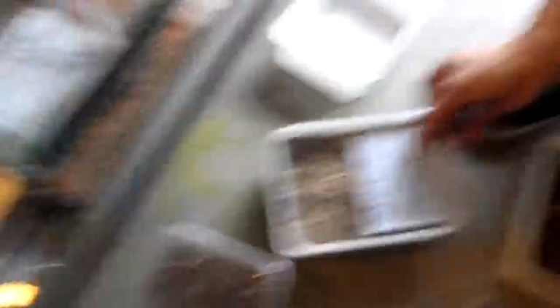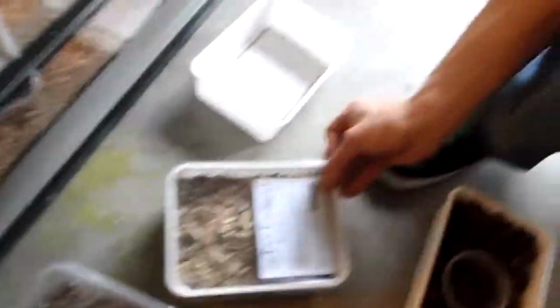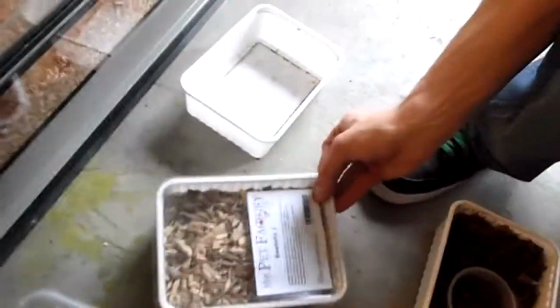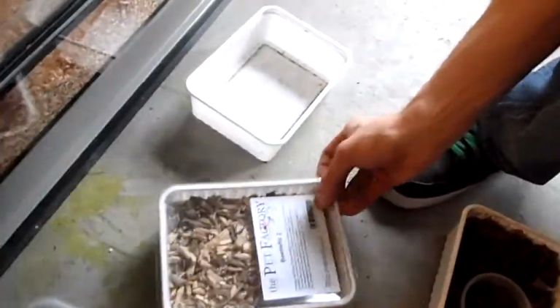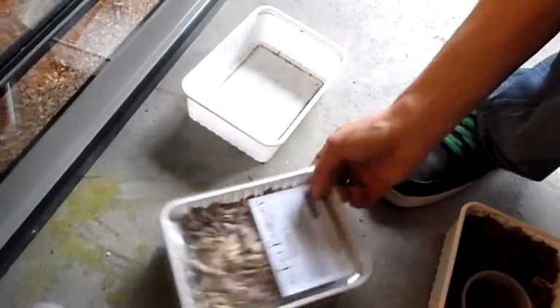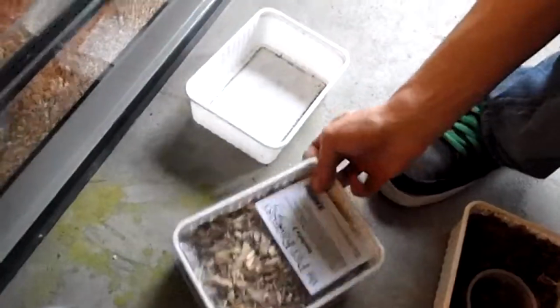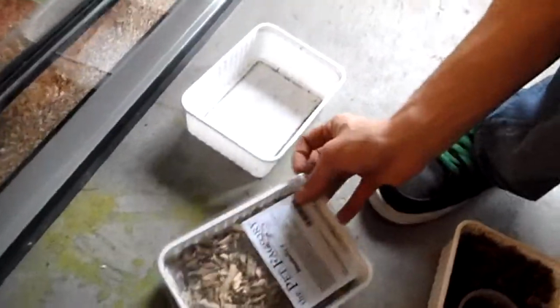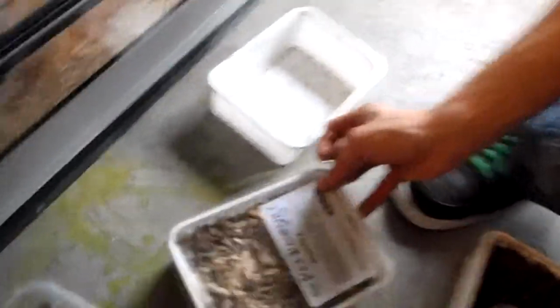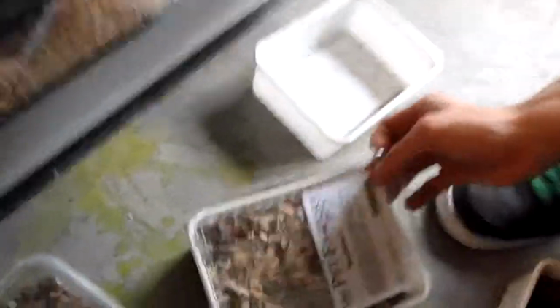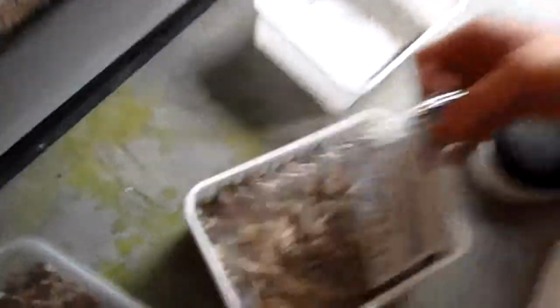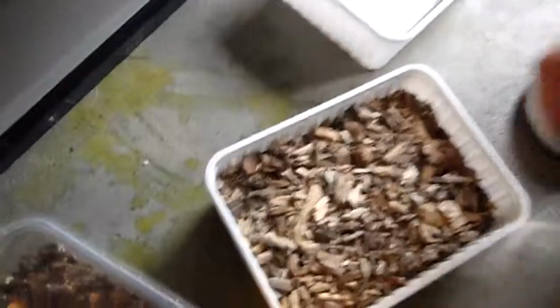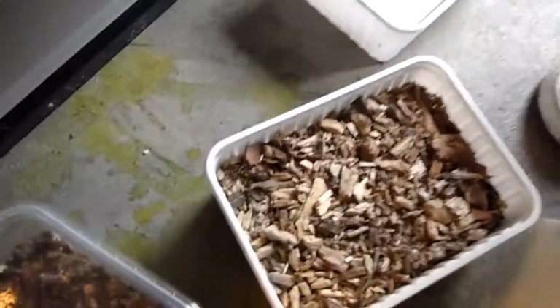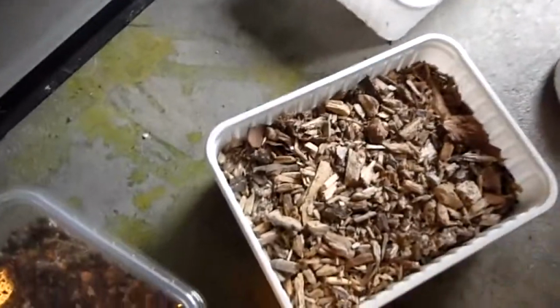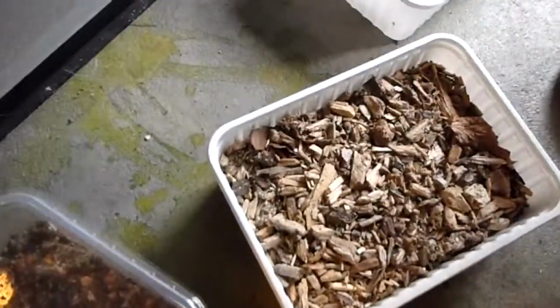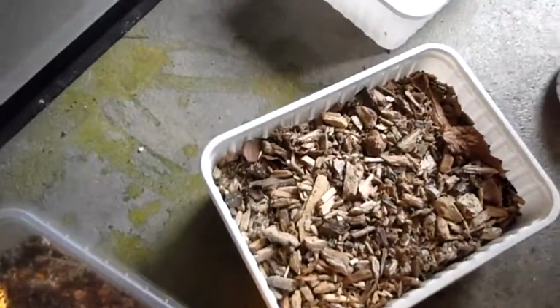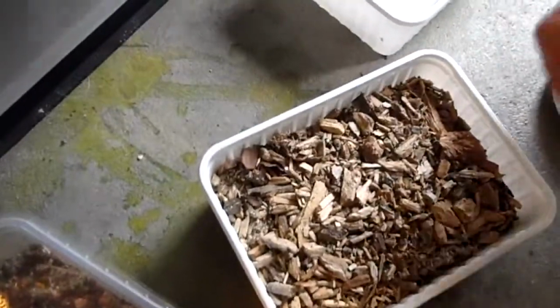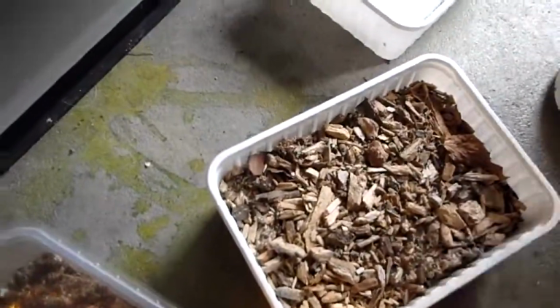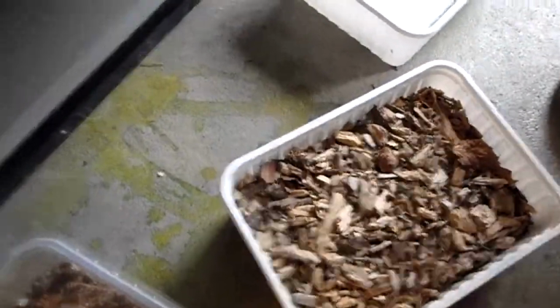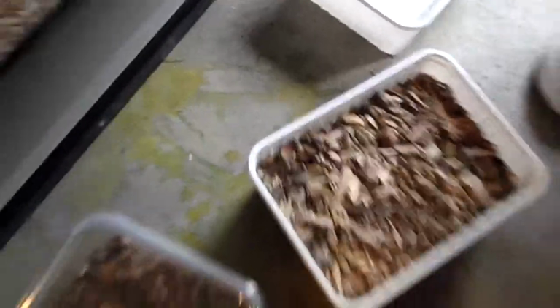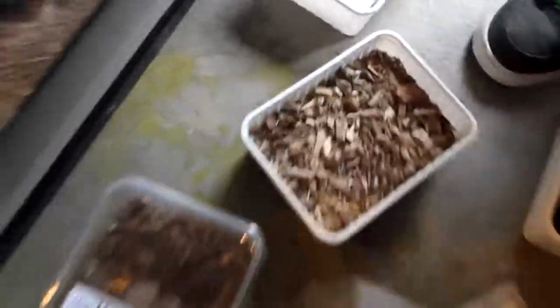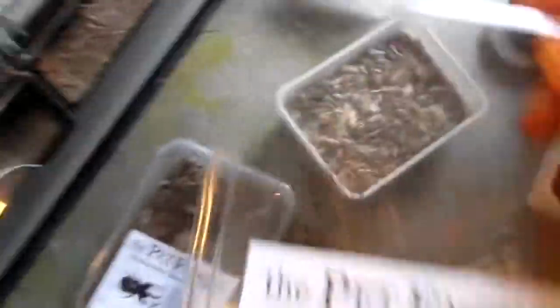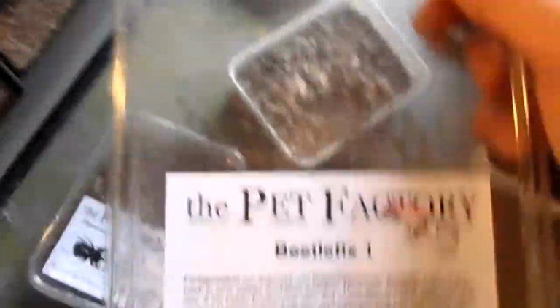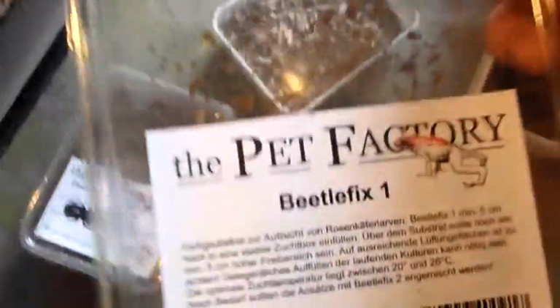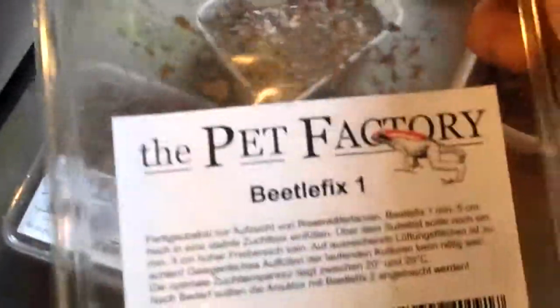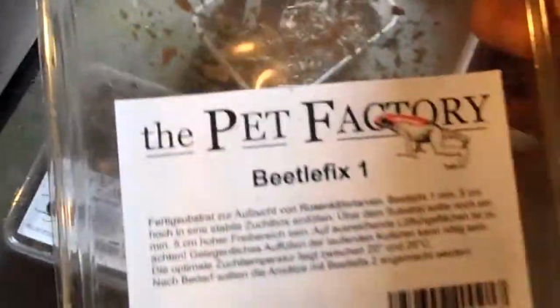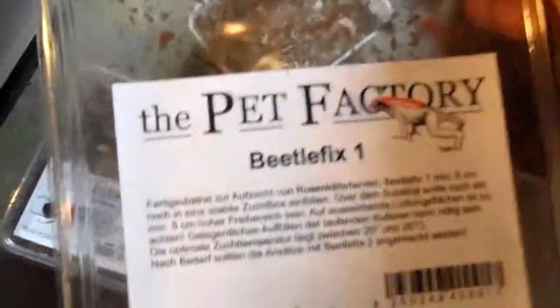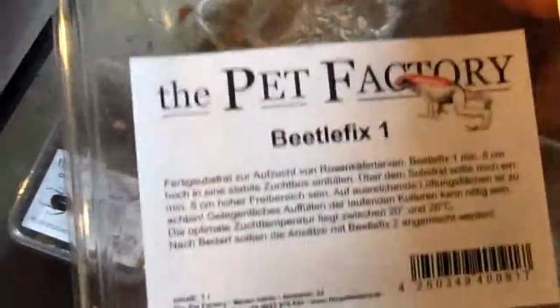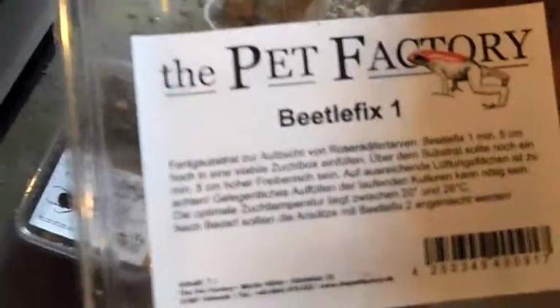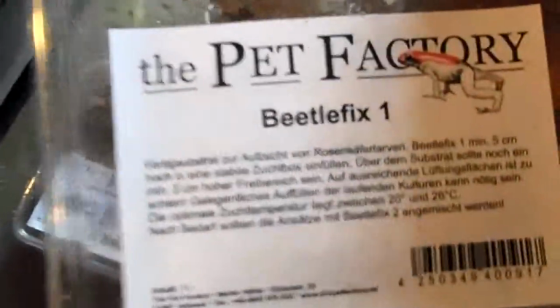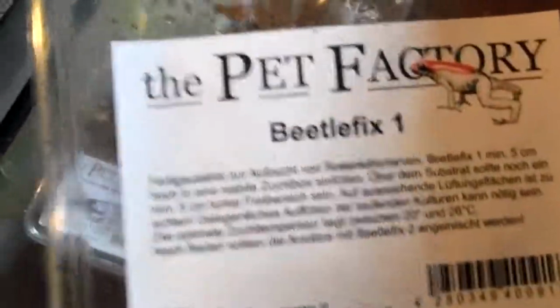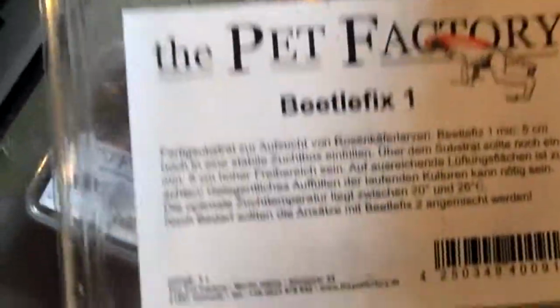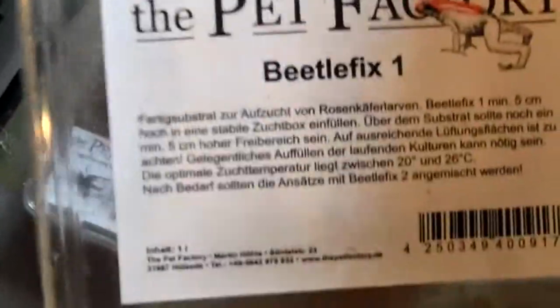And this is the substrate which we use as feeding.